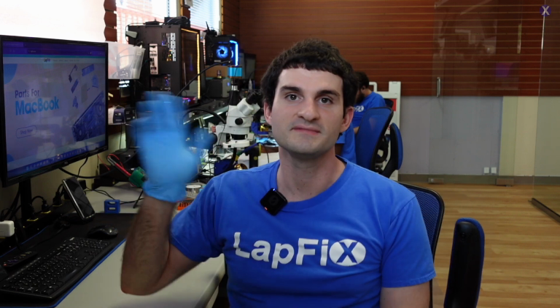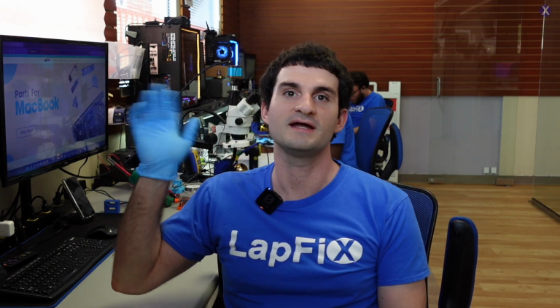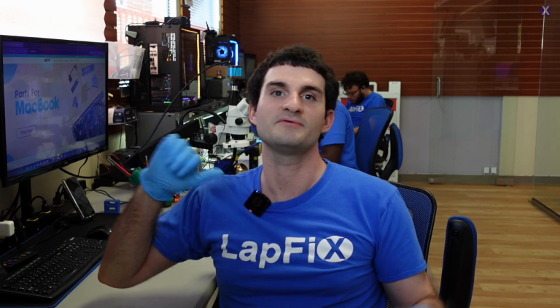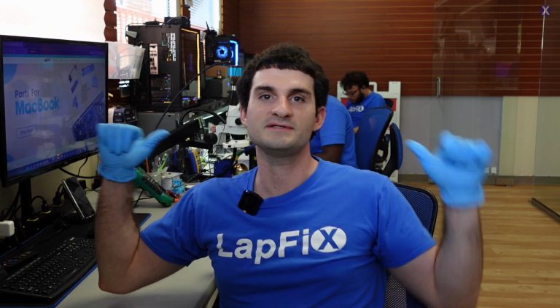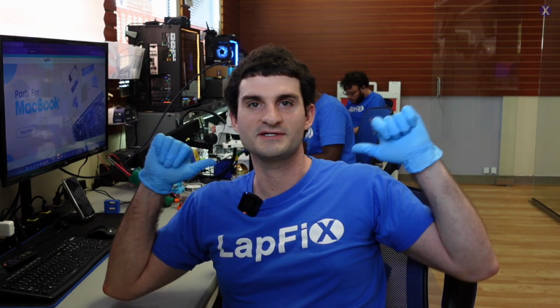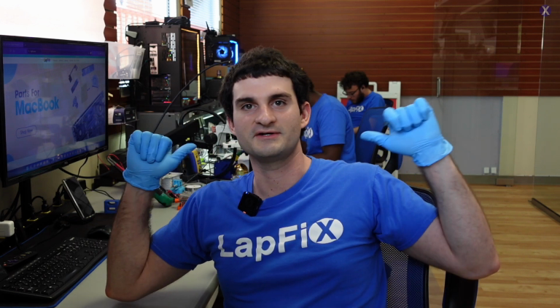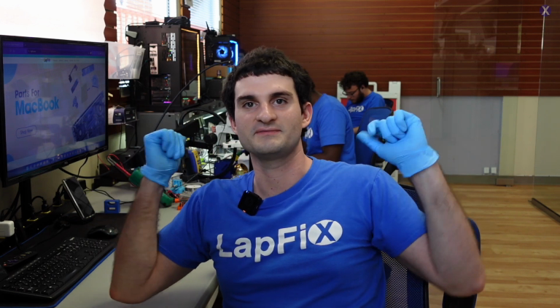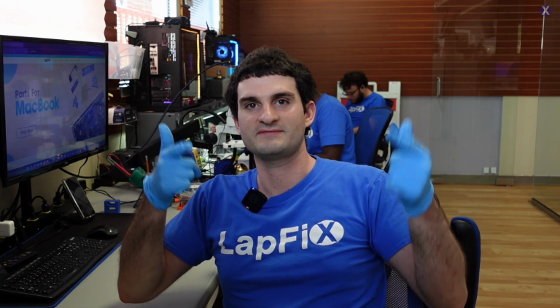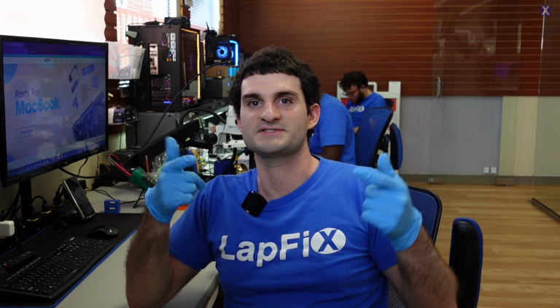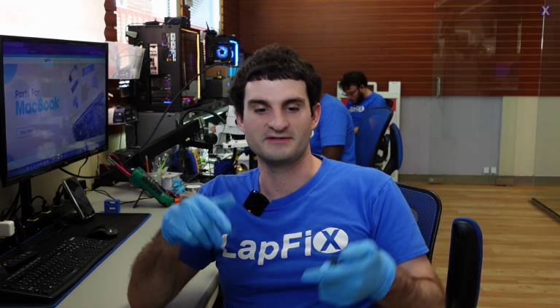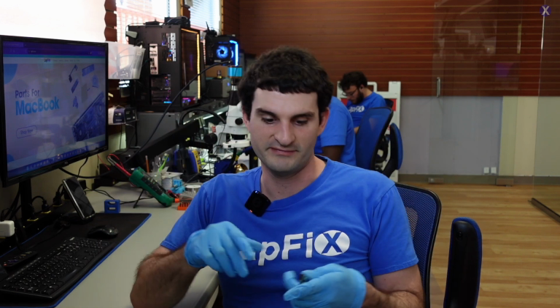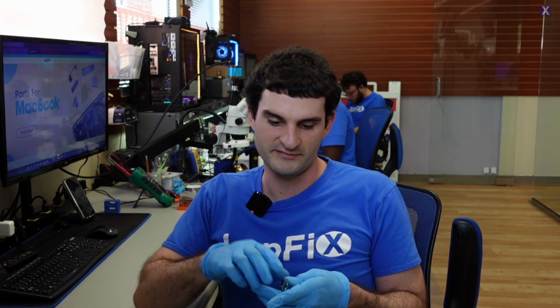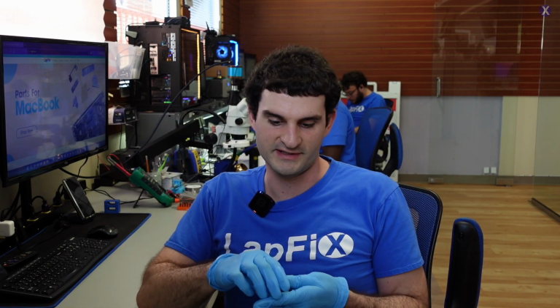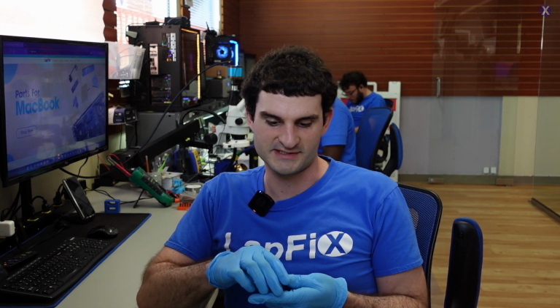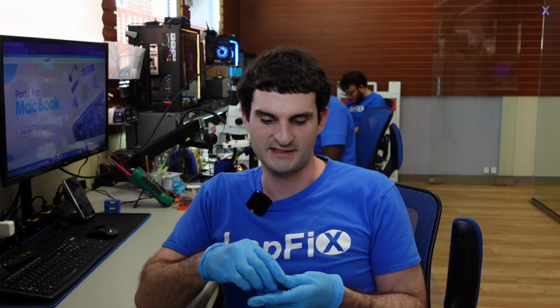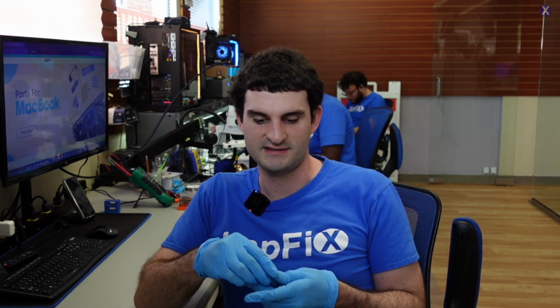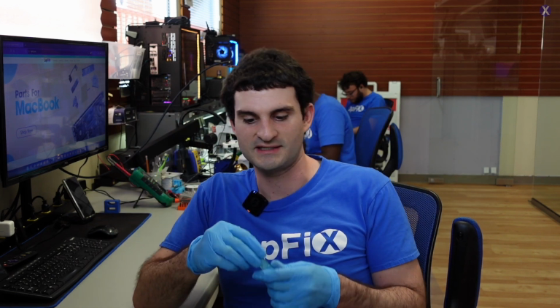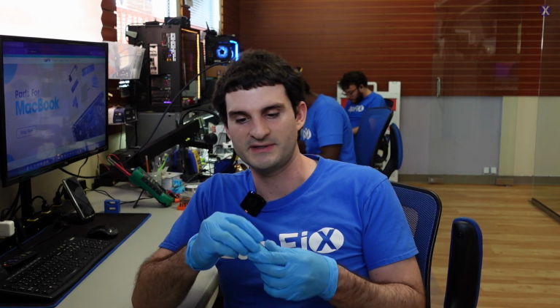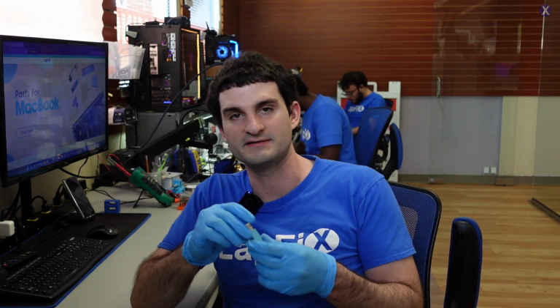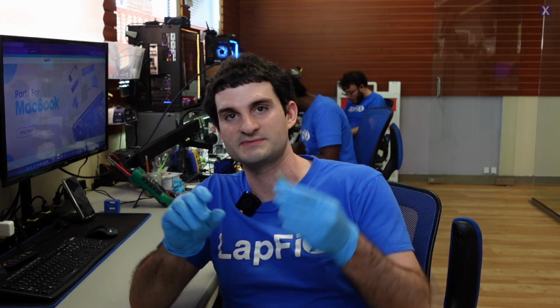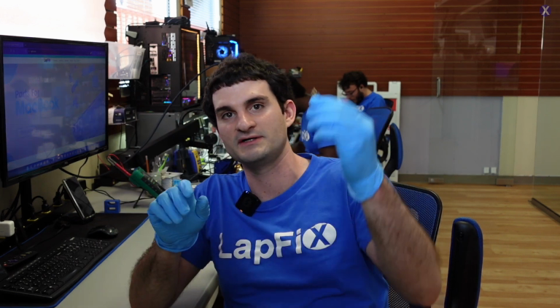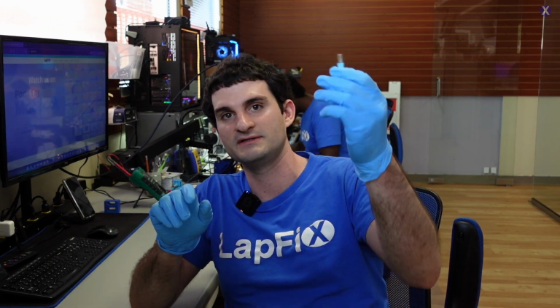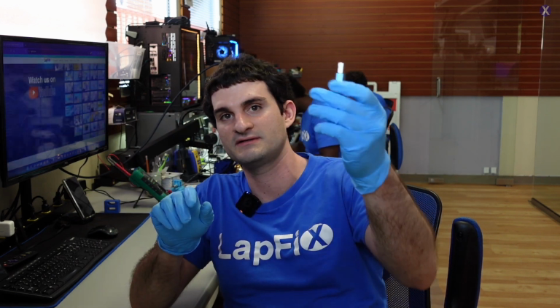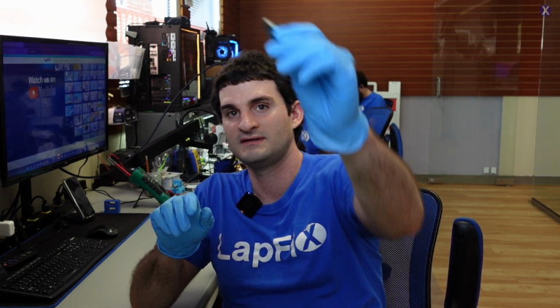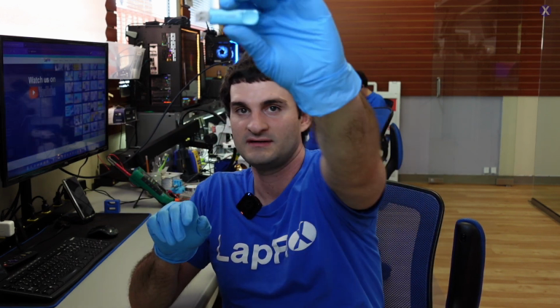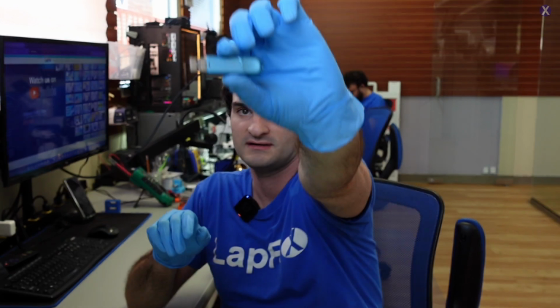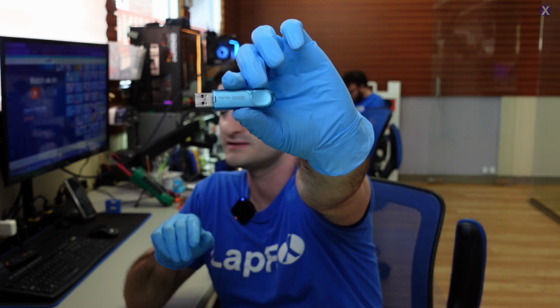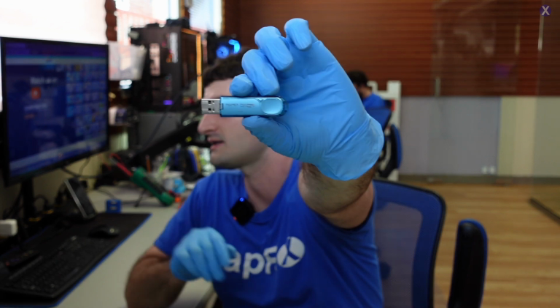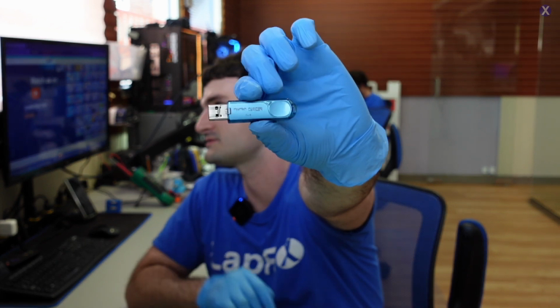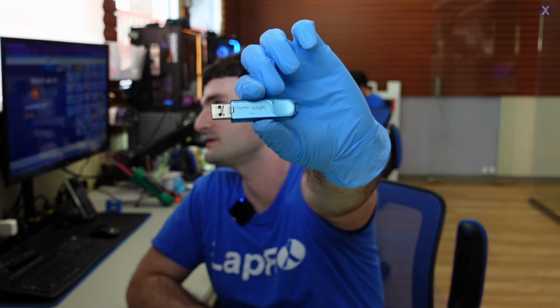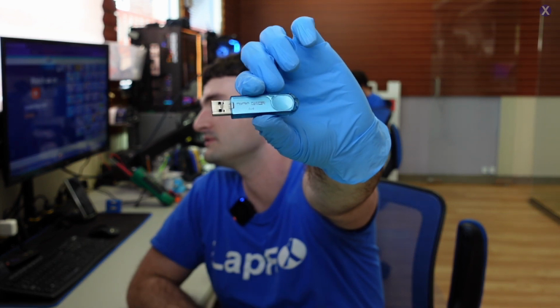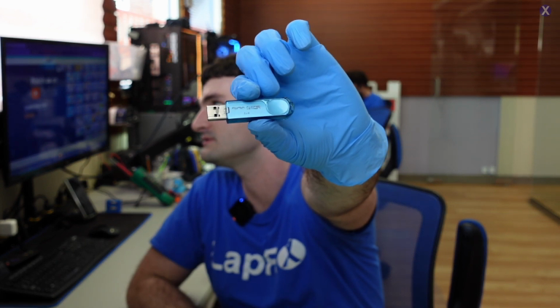Hey everyone, it's Eric here from Lafix. Got another video for you guys today. We've gotten this mail-in — it's an out-of-state one.